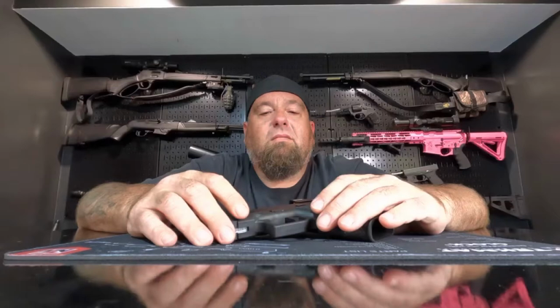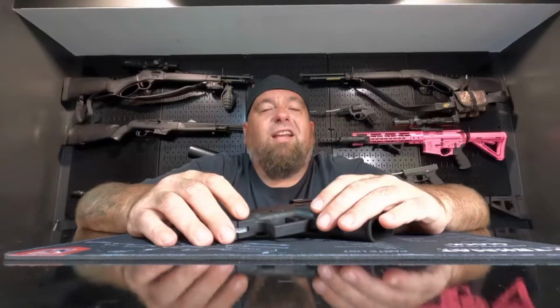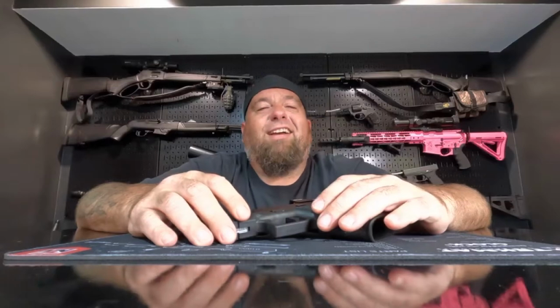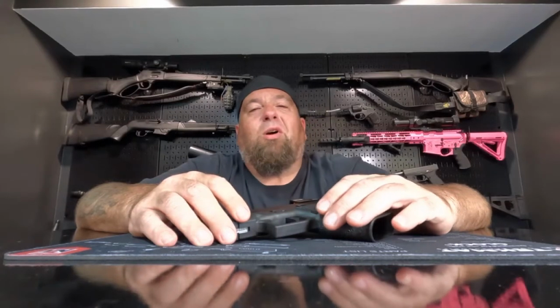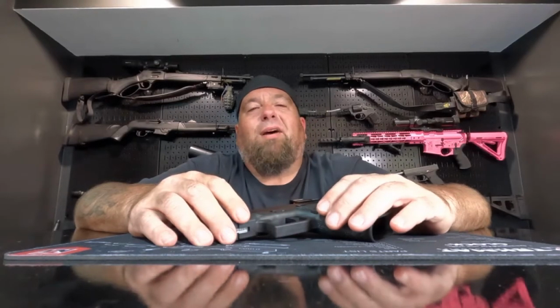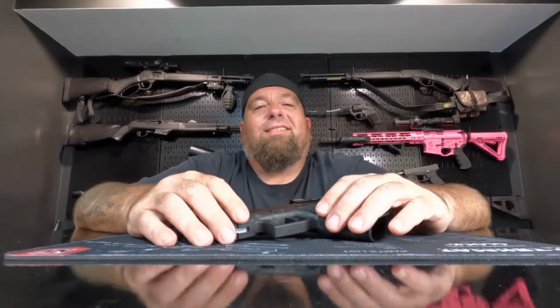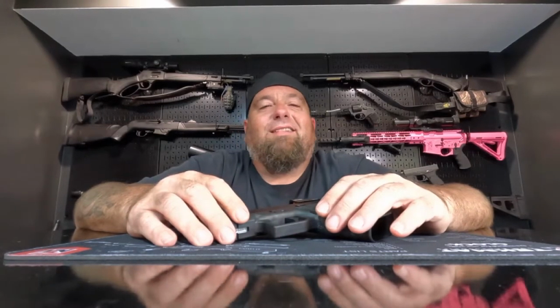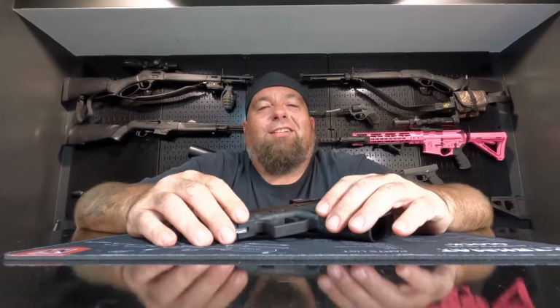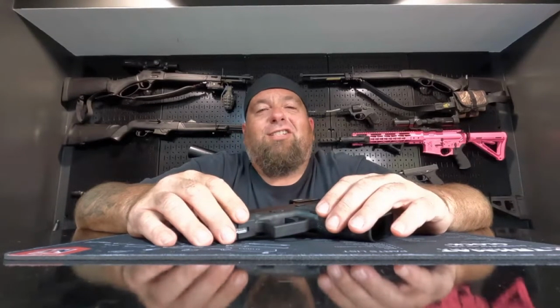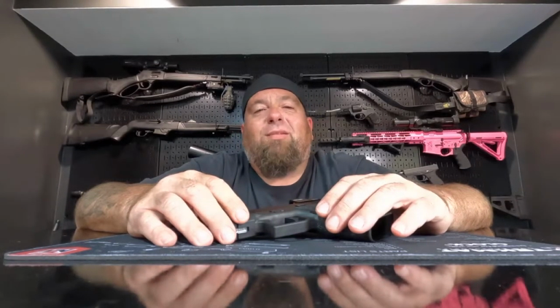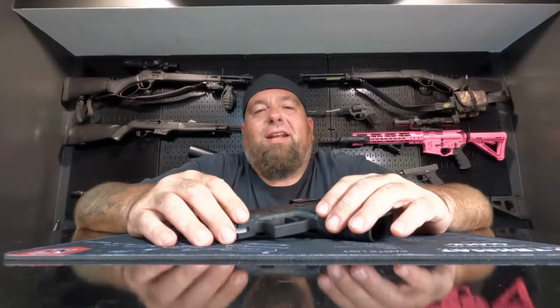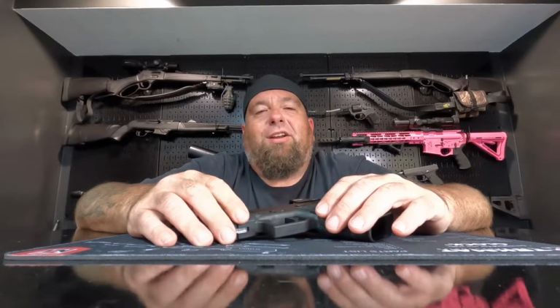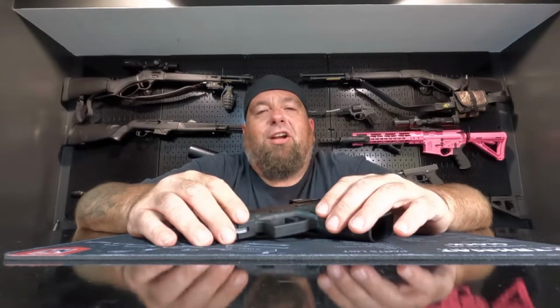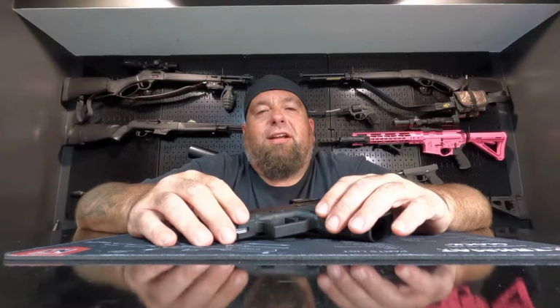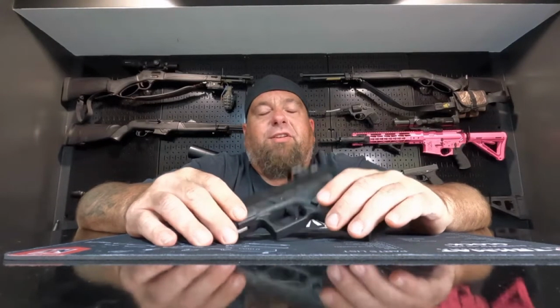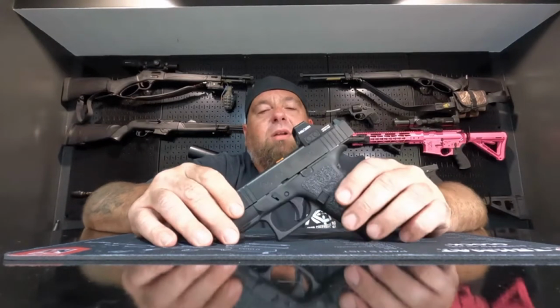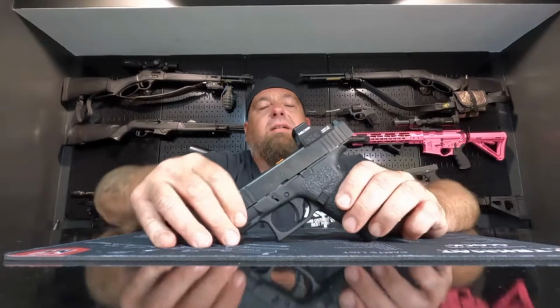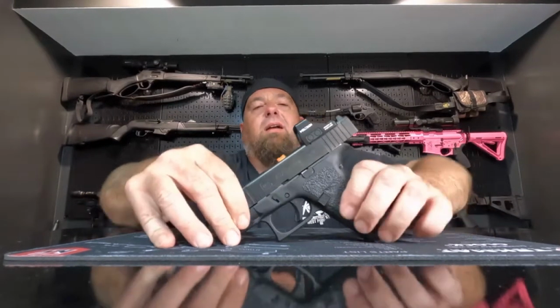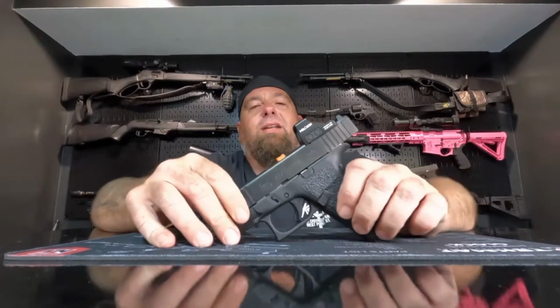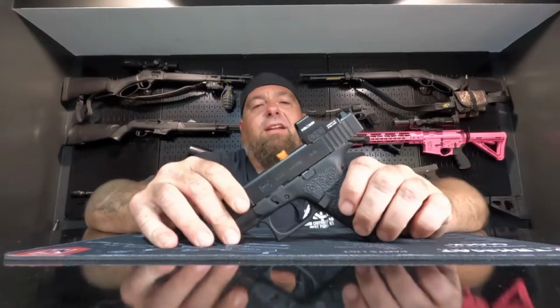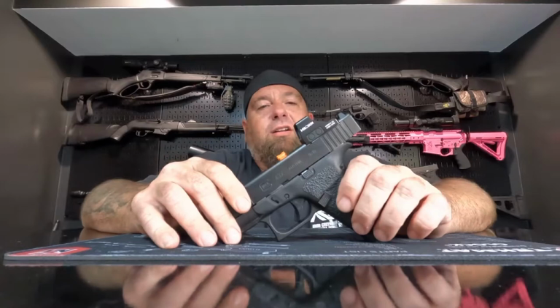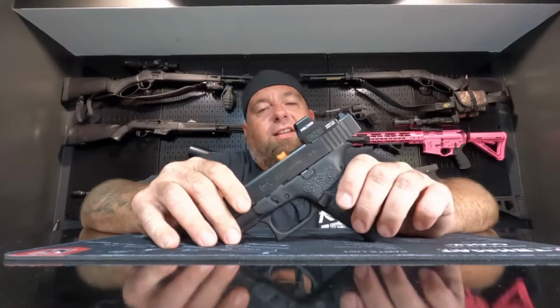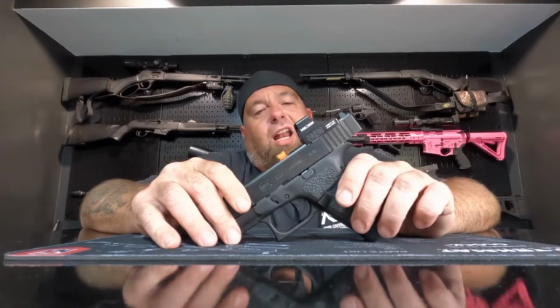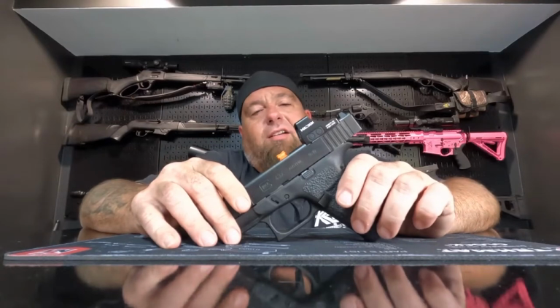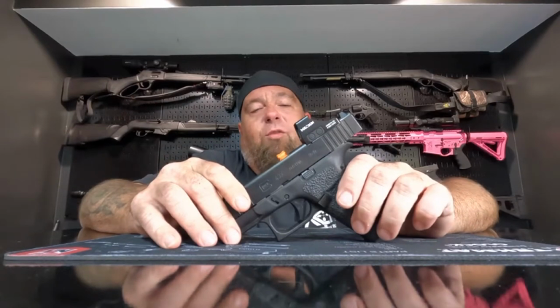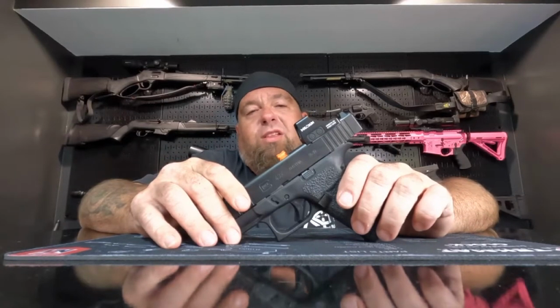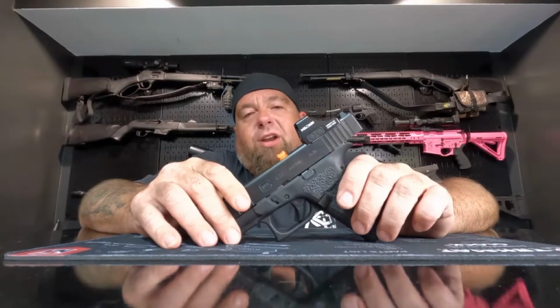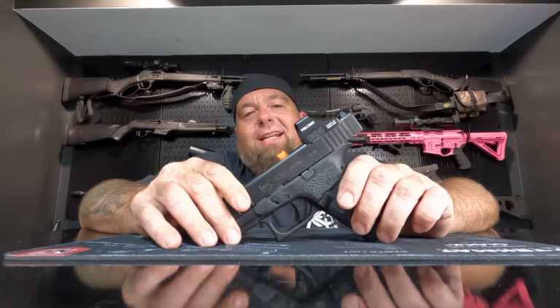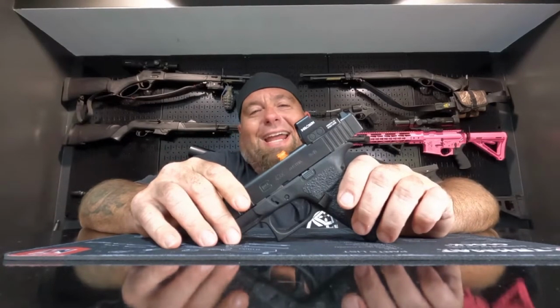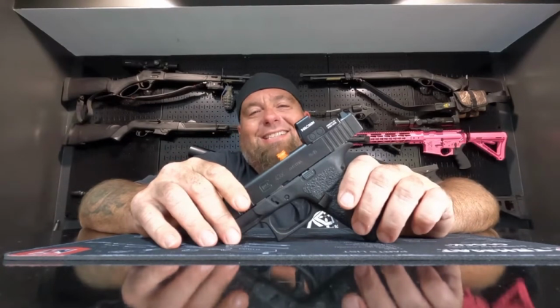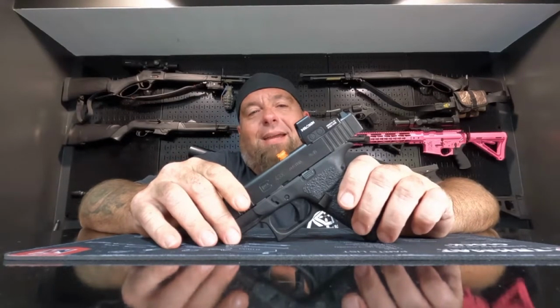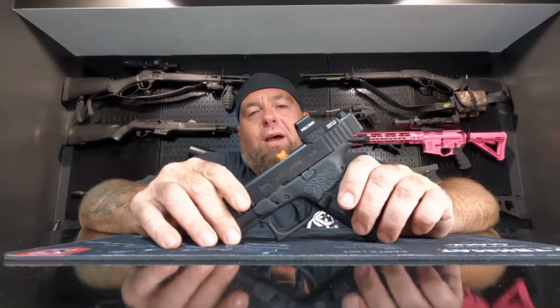Hey guys, welcome back. On today's 3 minute and under gun and gear review, we're taking a look at the Glock 43X MOS.